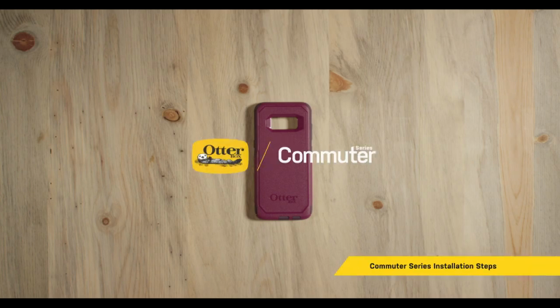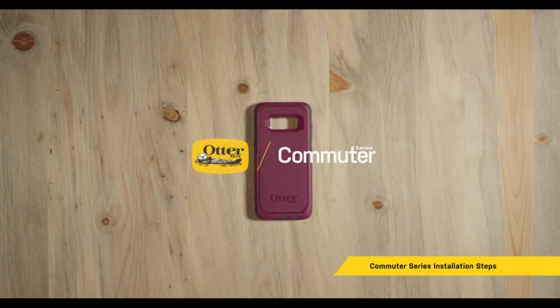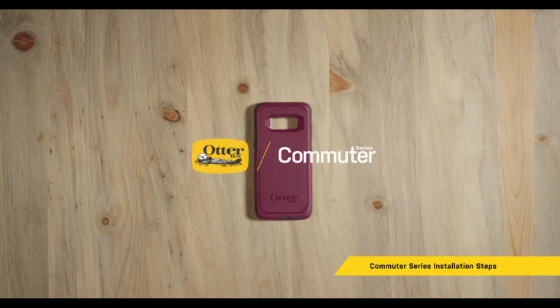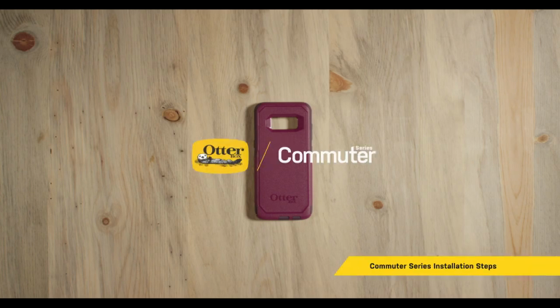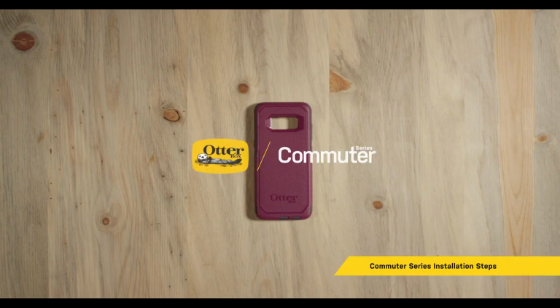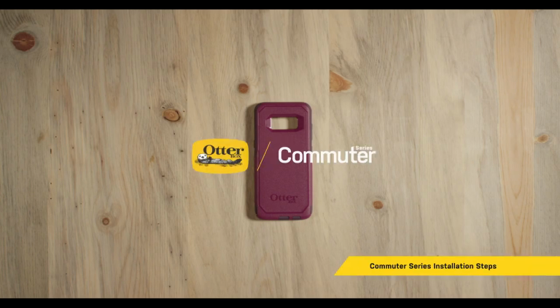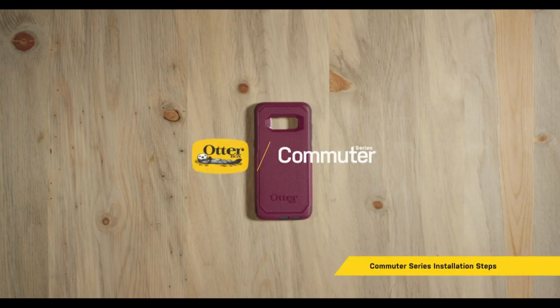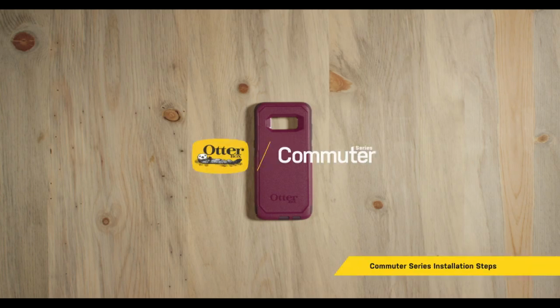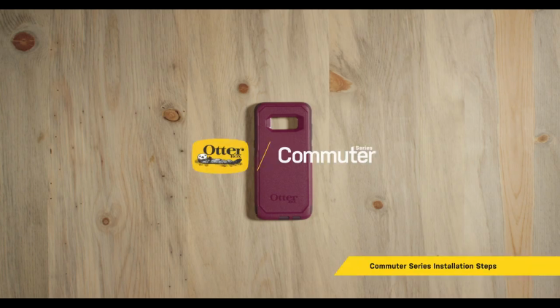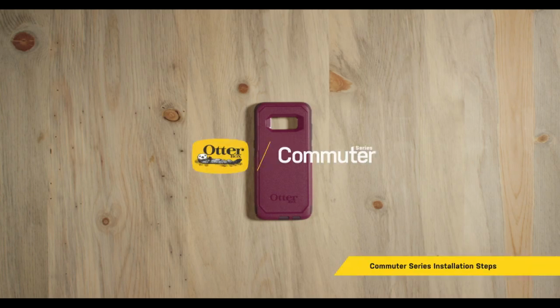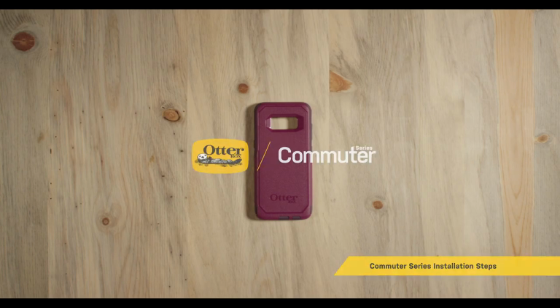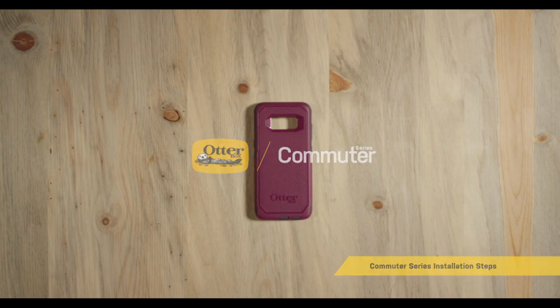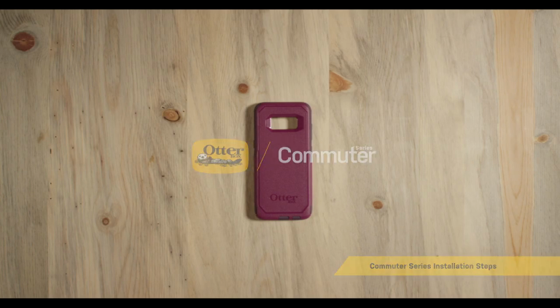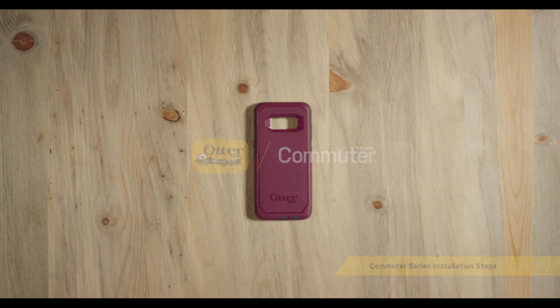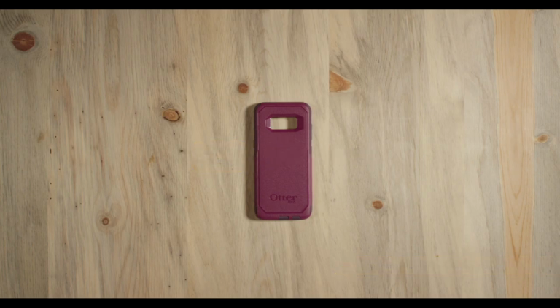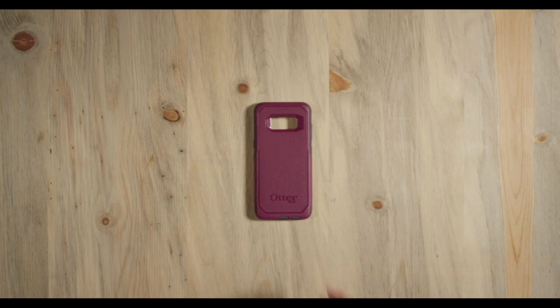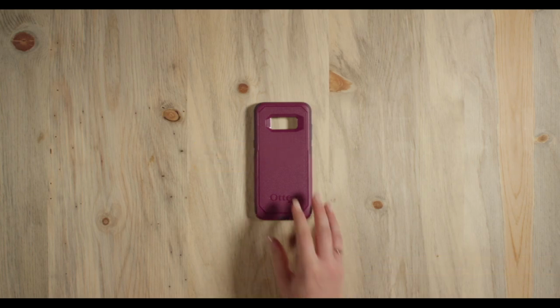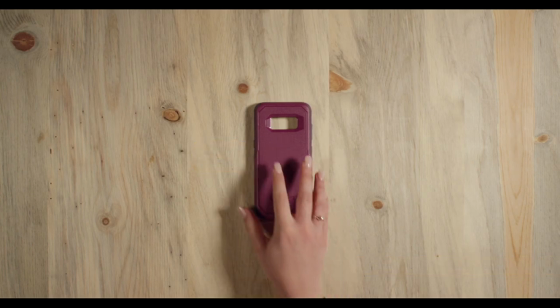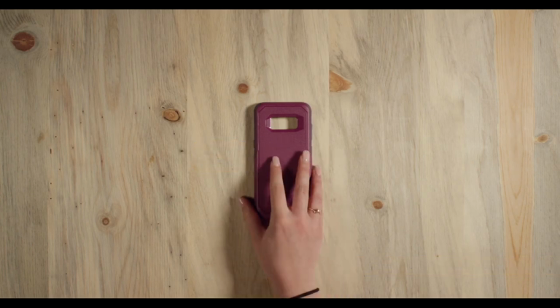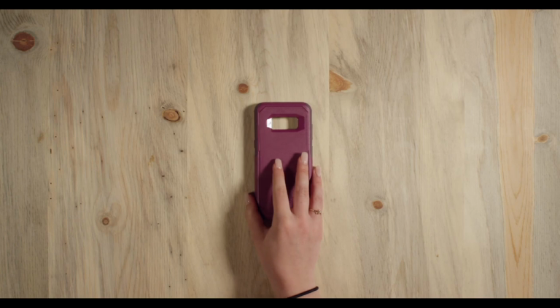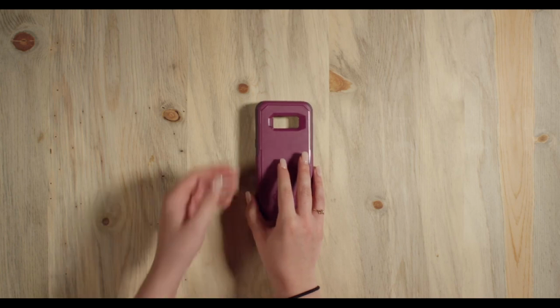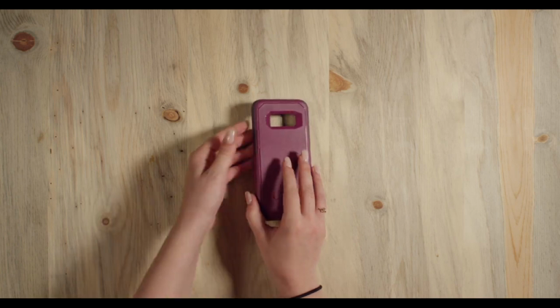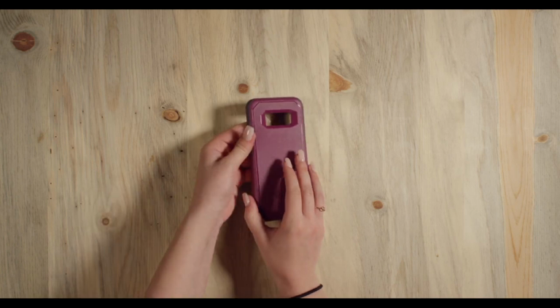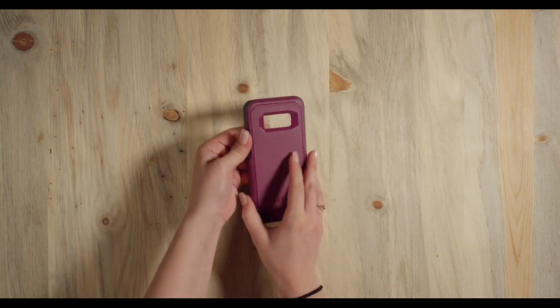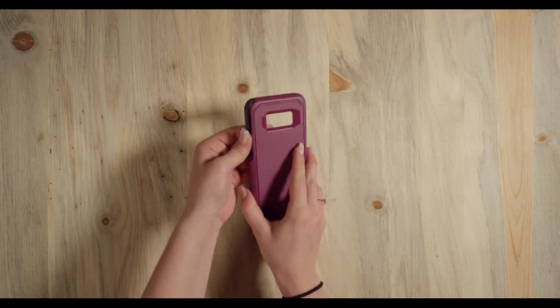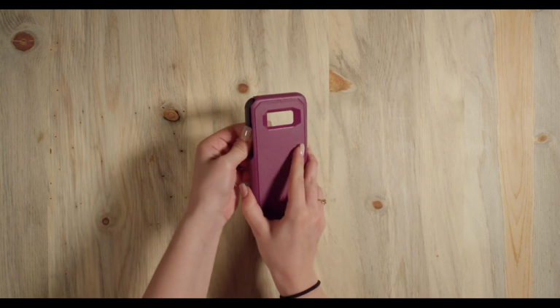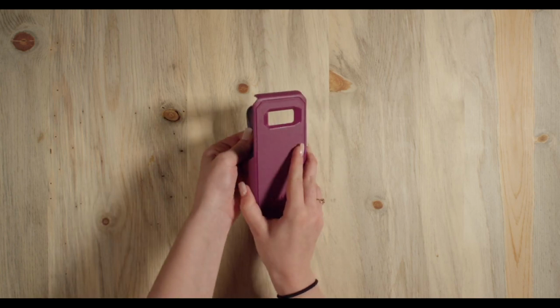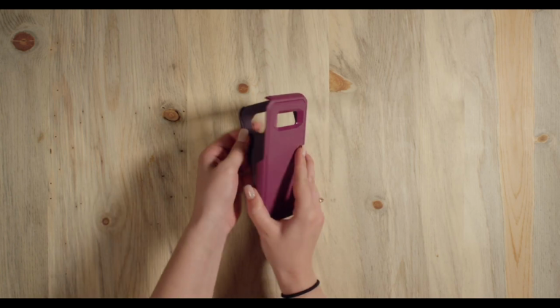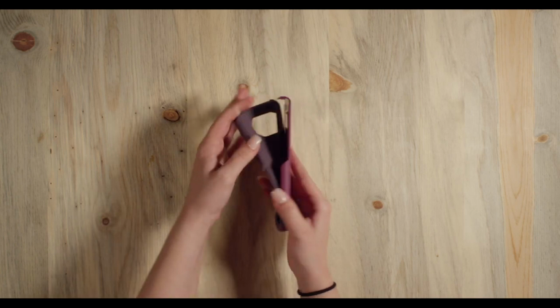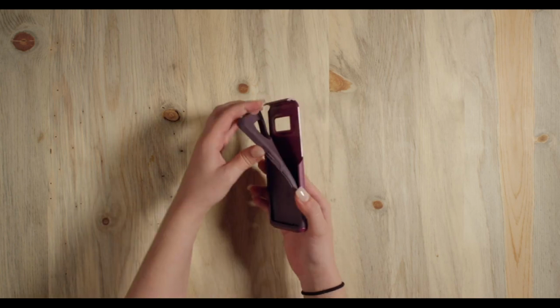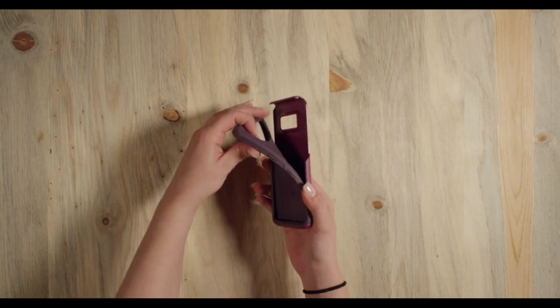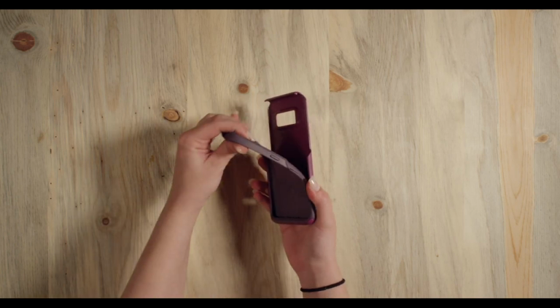Commuter Series is the slim and tough, pocket-friendly case for life on the go. Let's get this case installed on your phone.